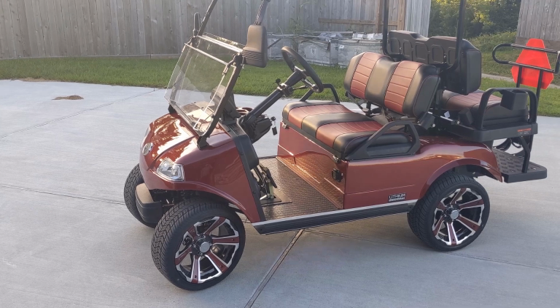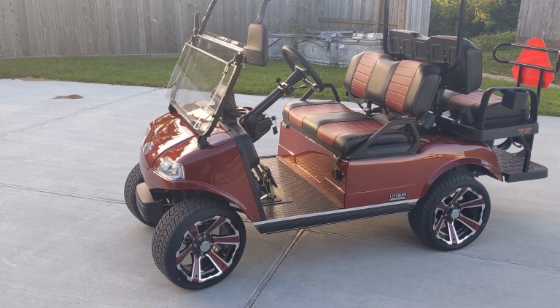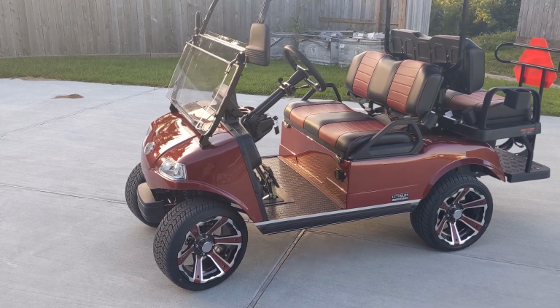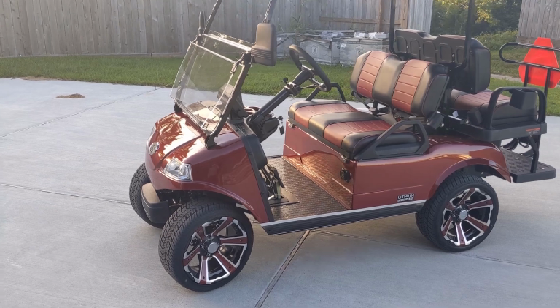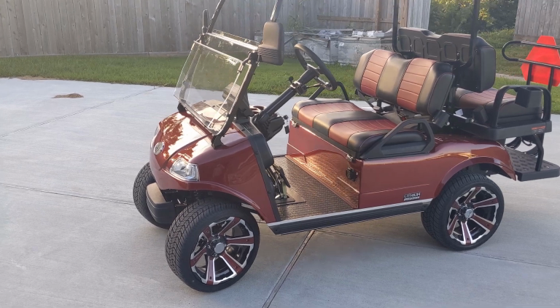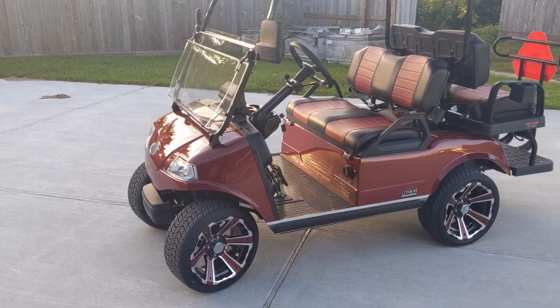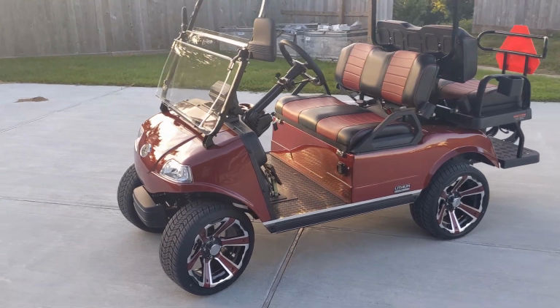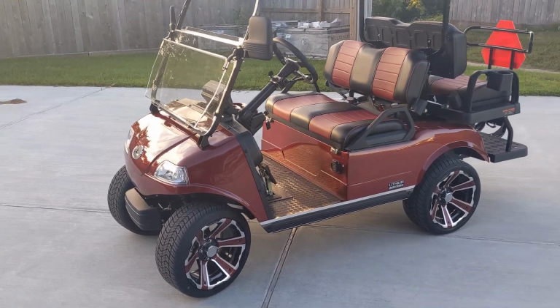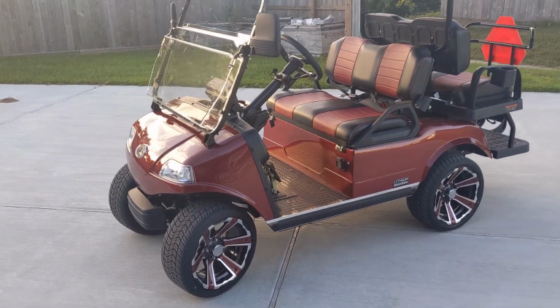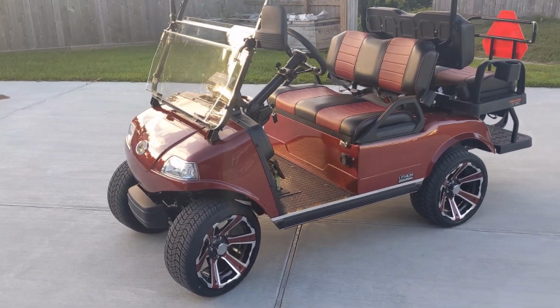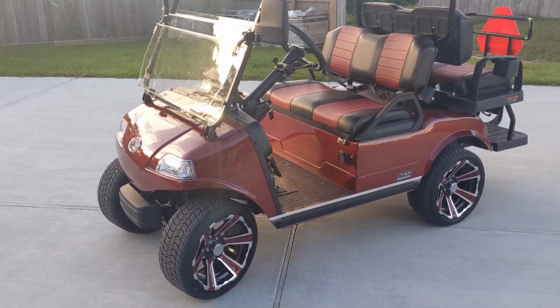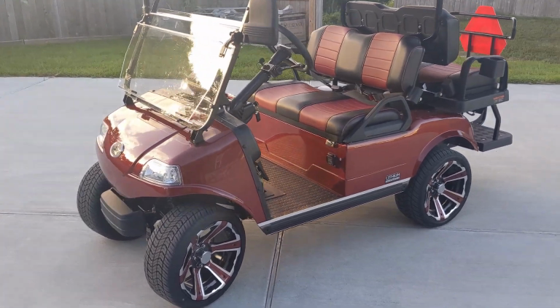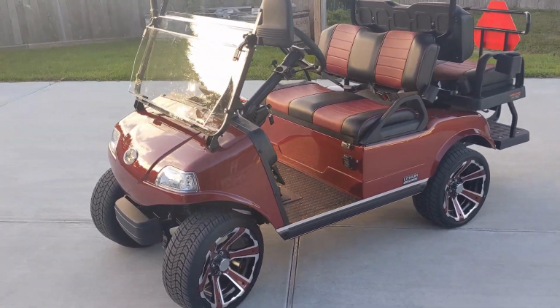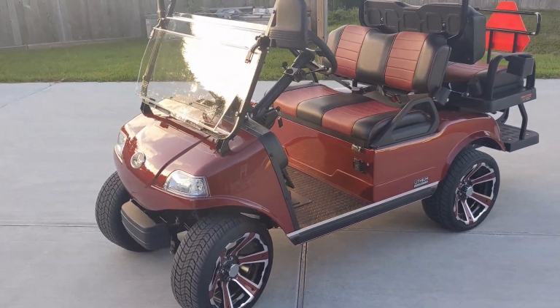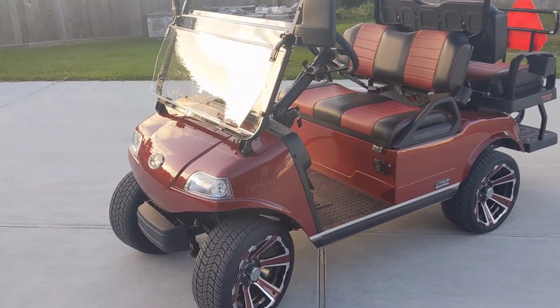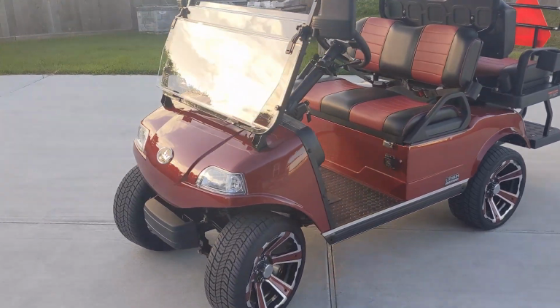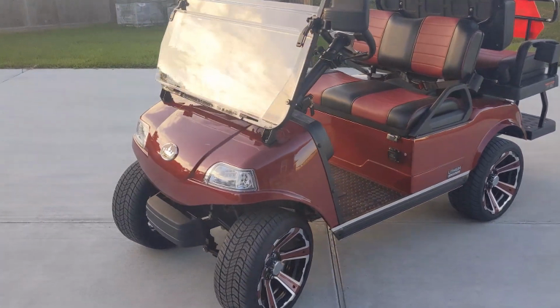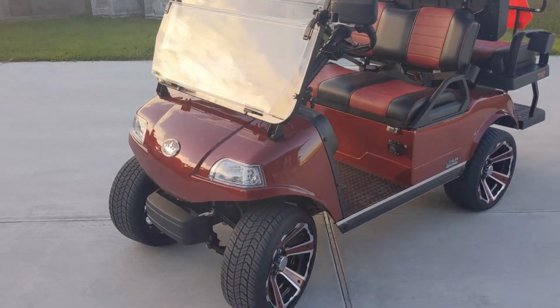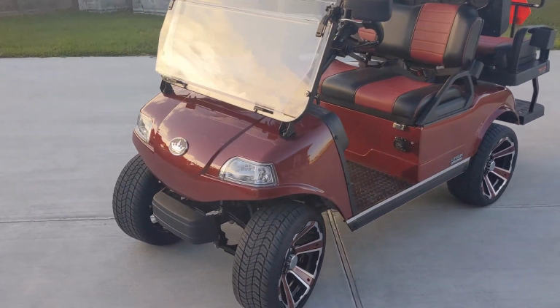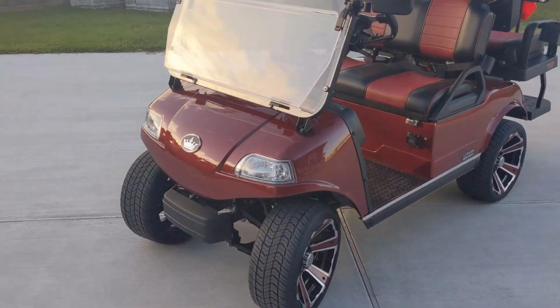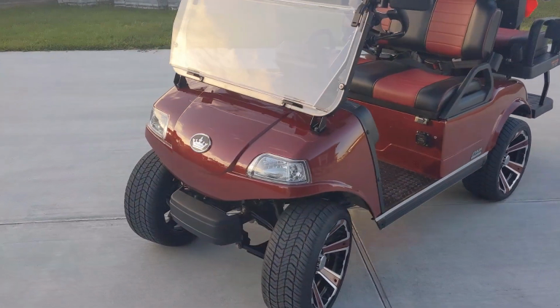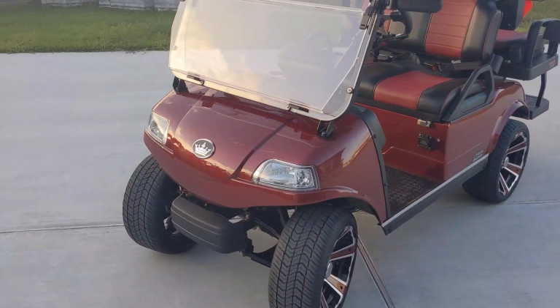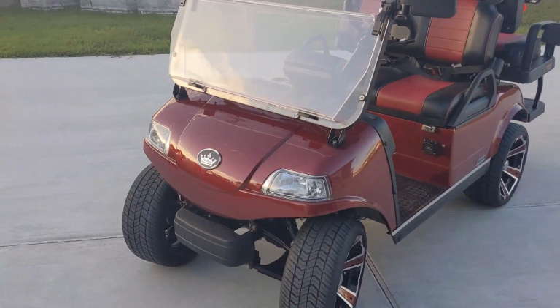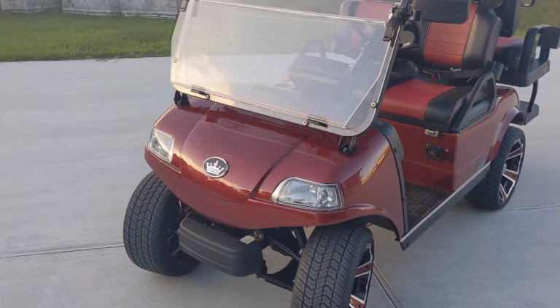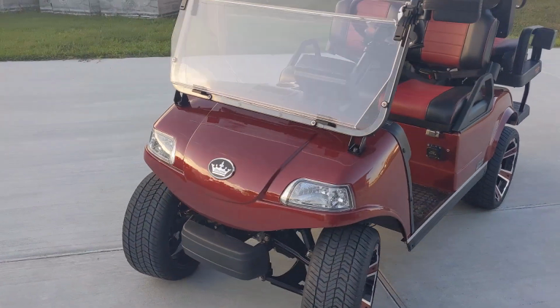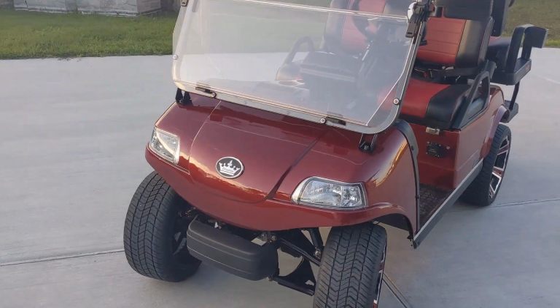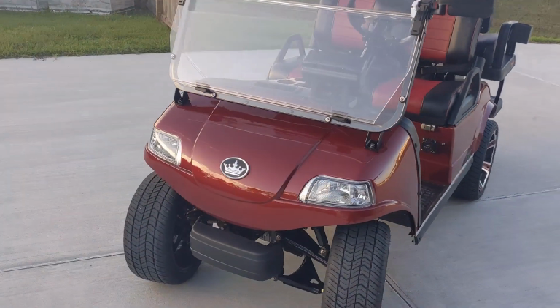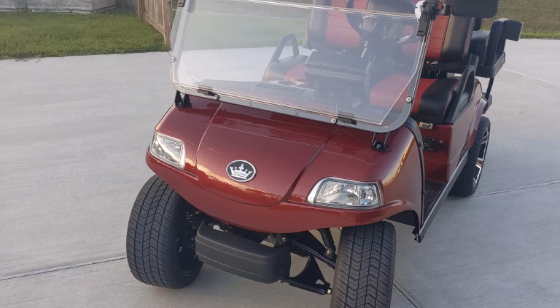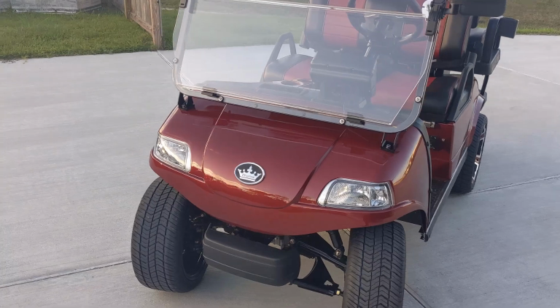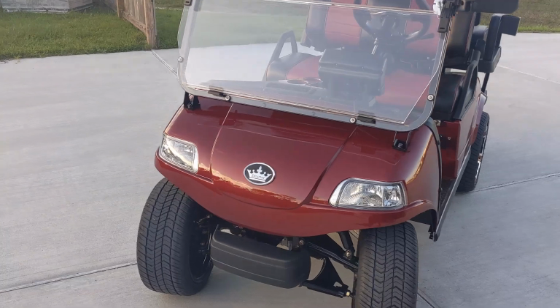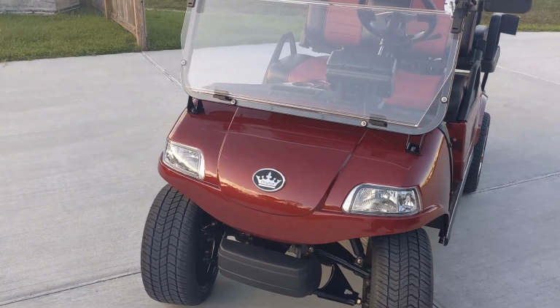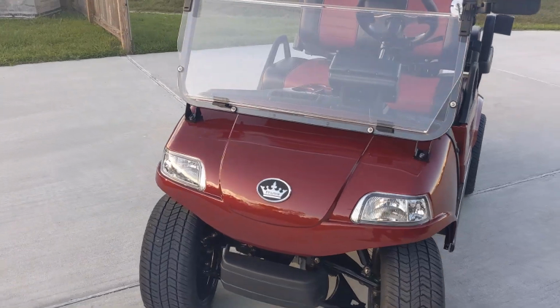Well, that's about it. Again, this is the Evolution Classic.